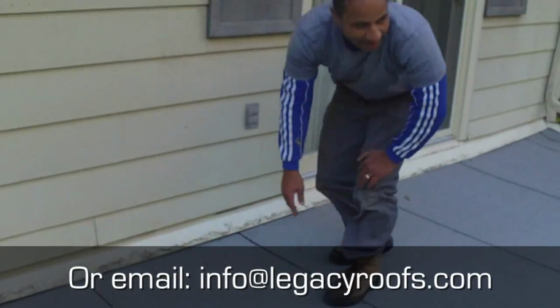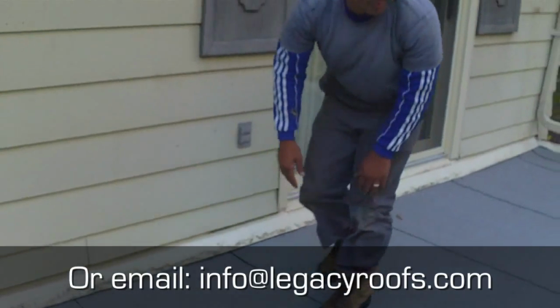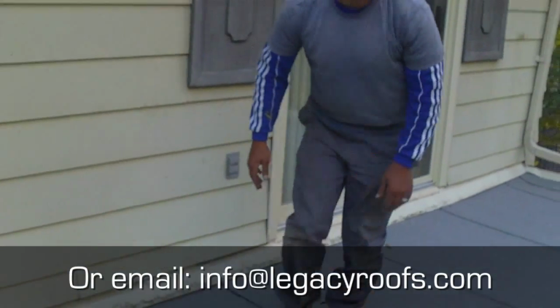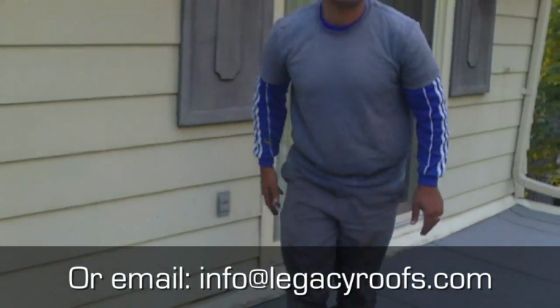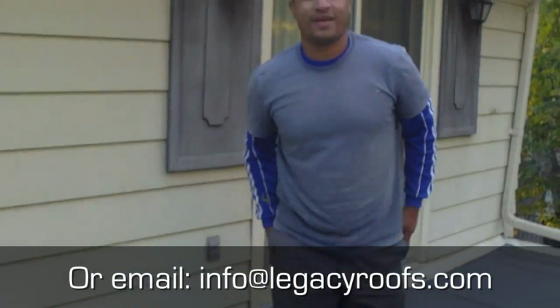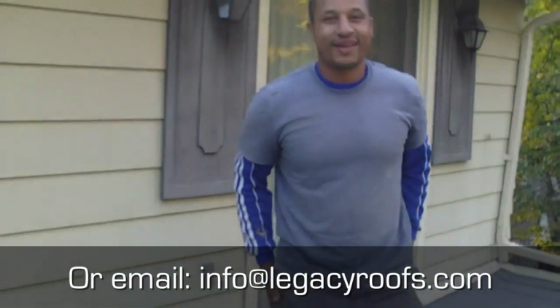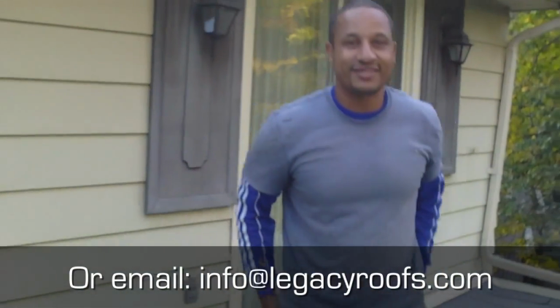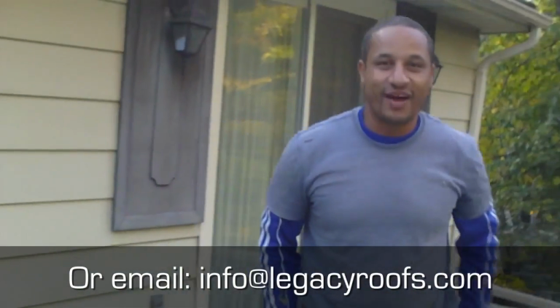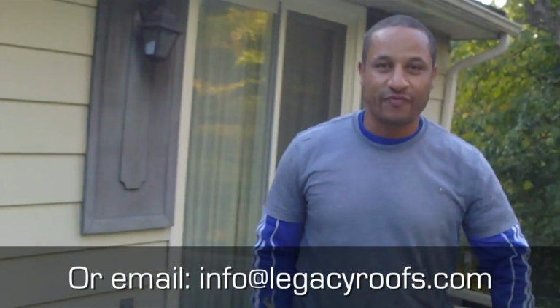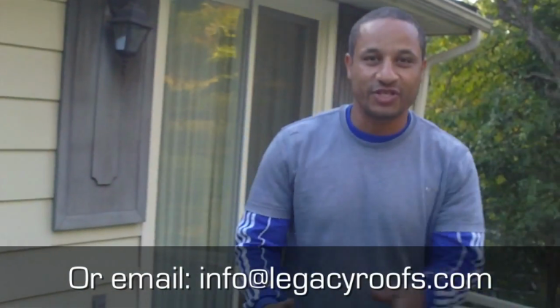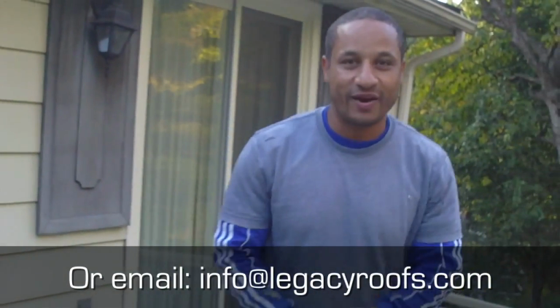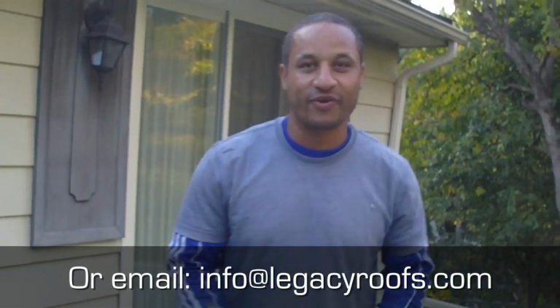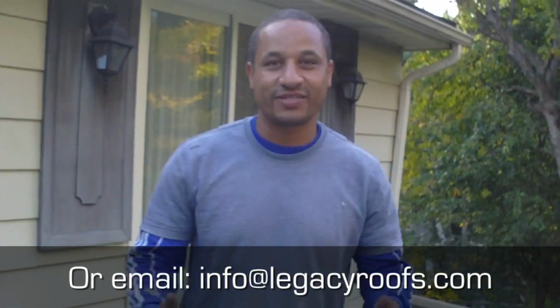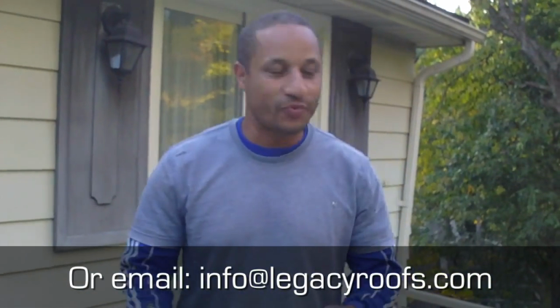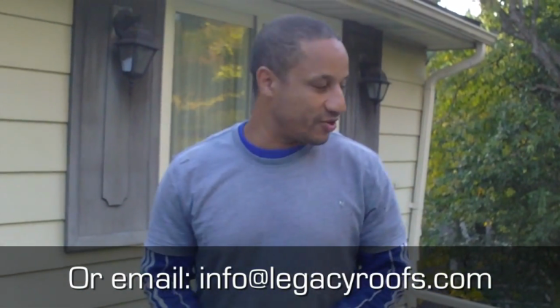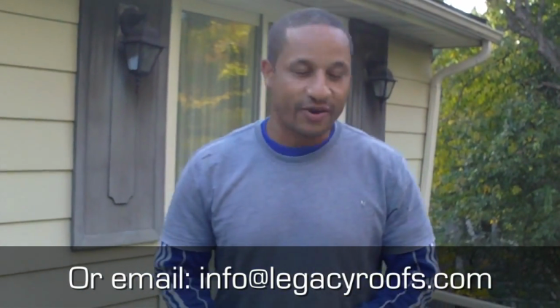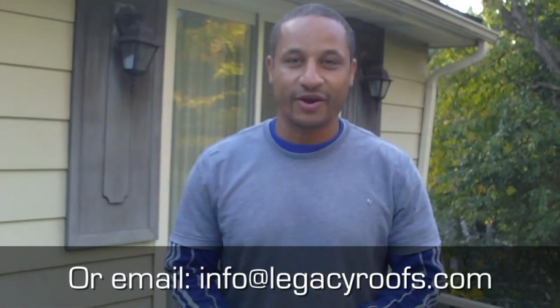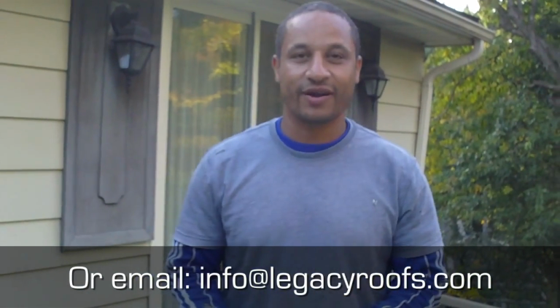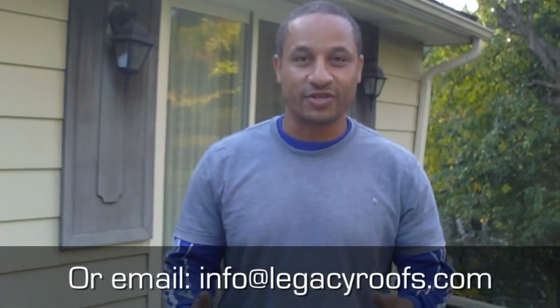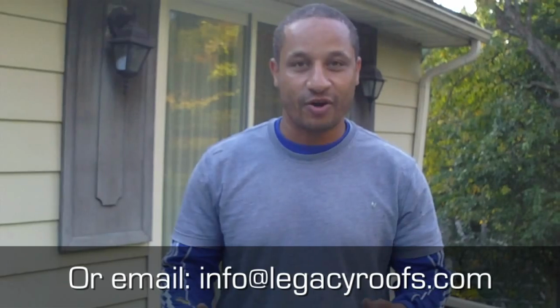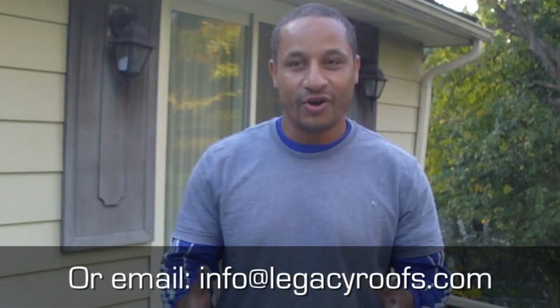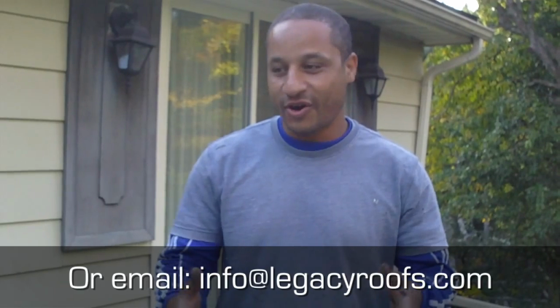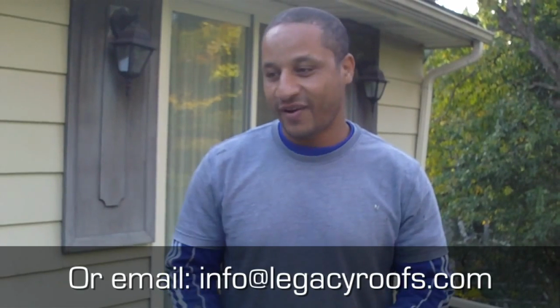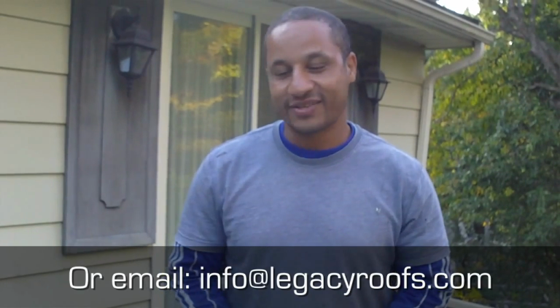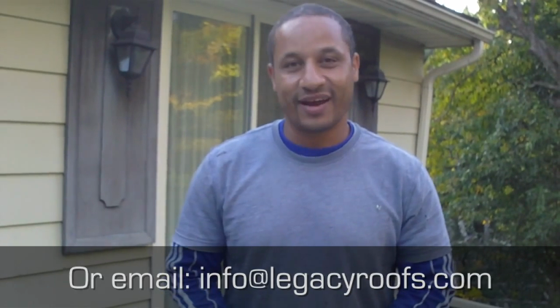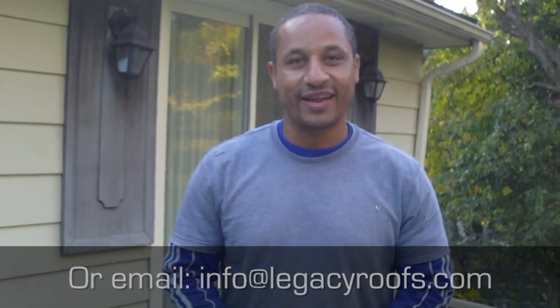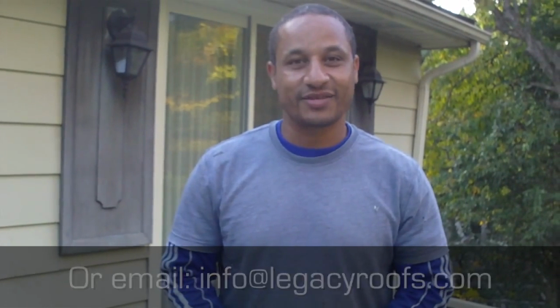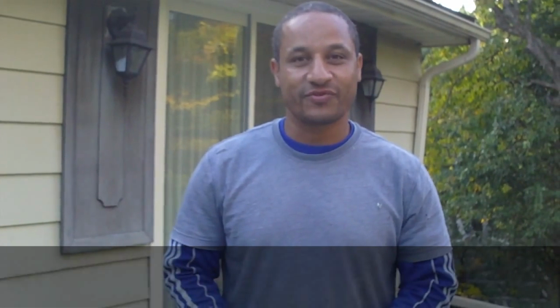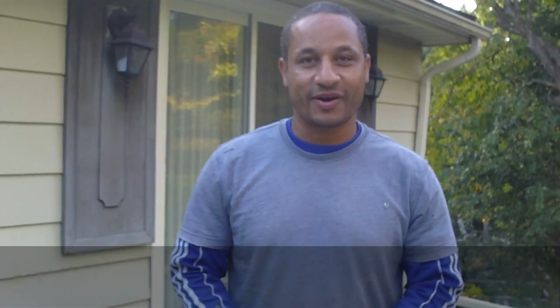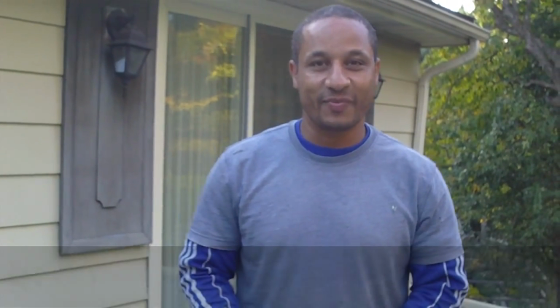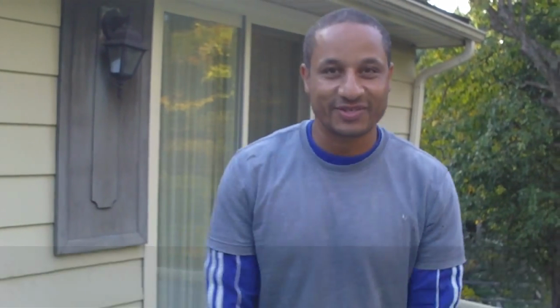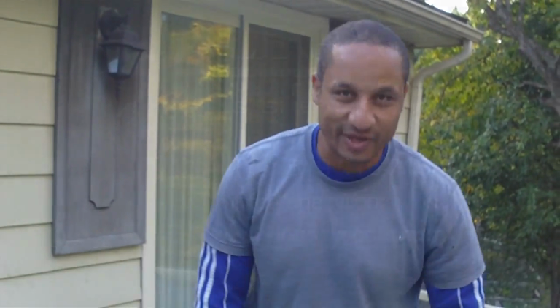Hope you liked it. Legacy Flat Roofing and Sheet Metal — if you're in the southwestern Ontario area, give us a call or find us online at LegacyRoofs.com. Thank you so much.